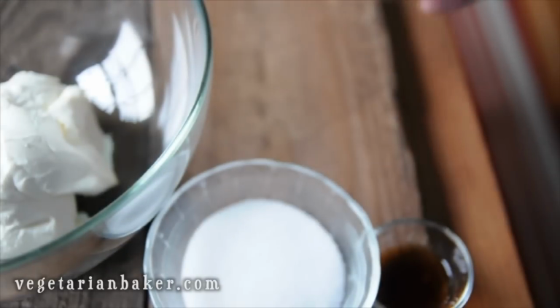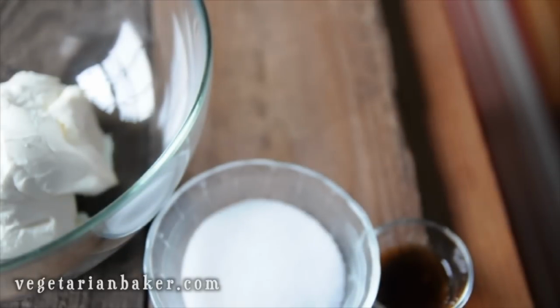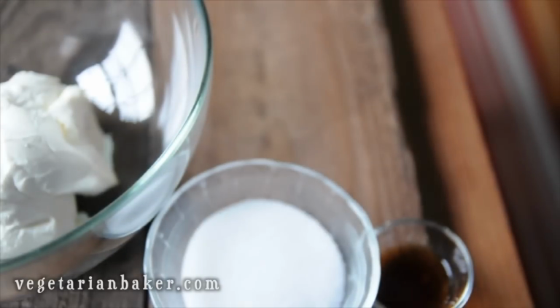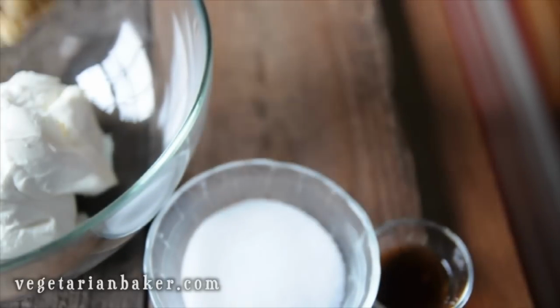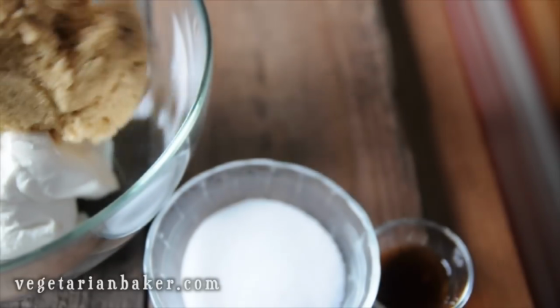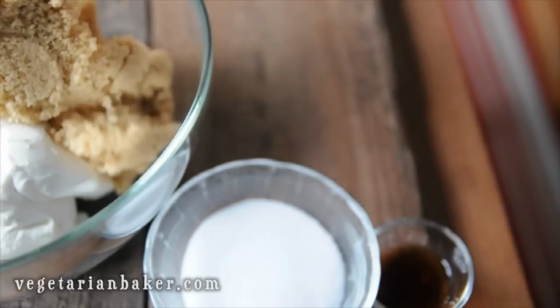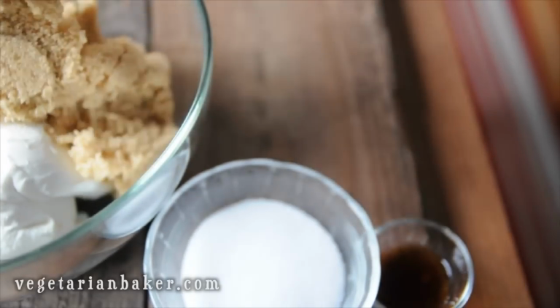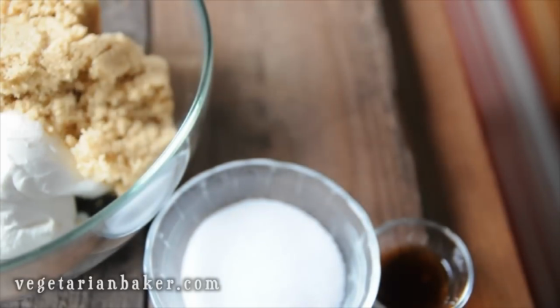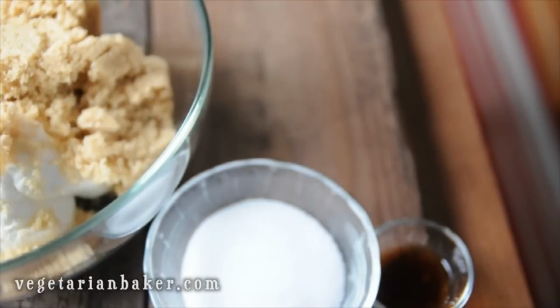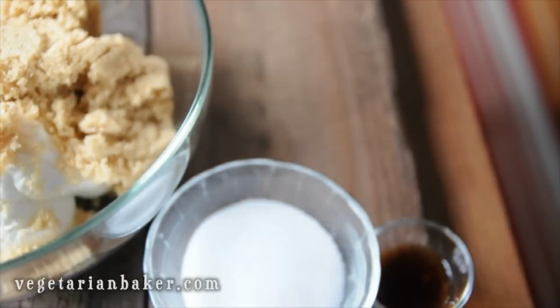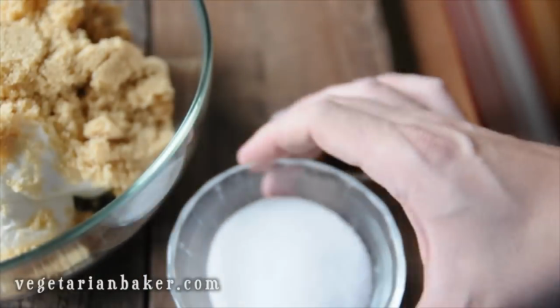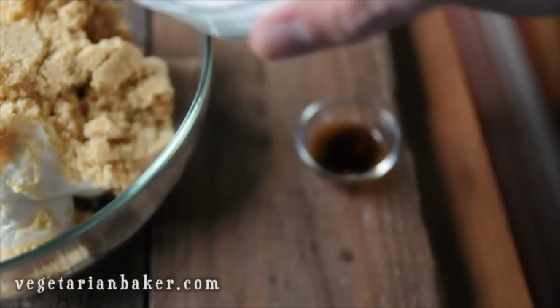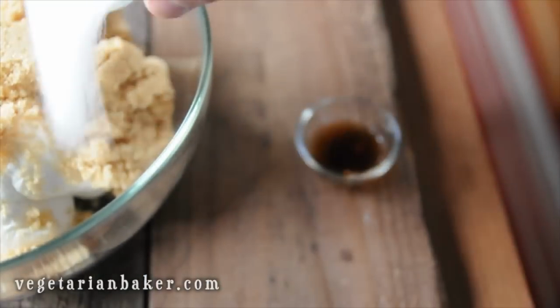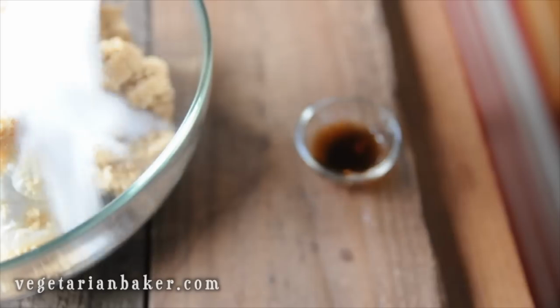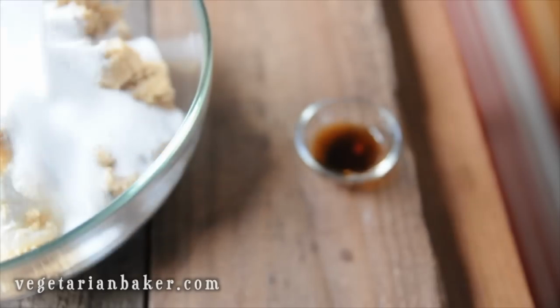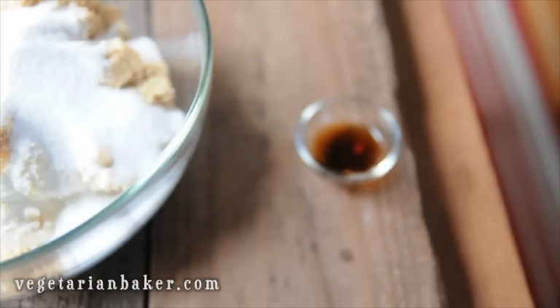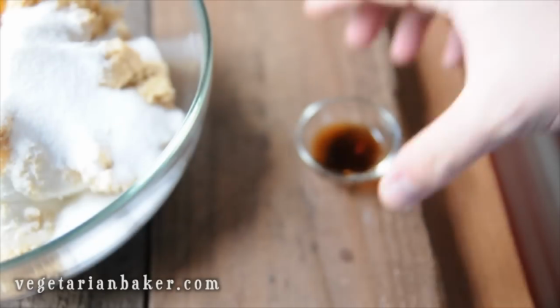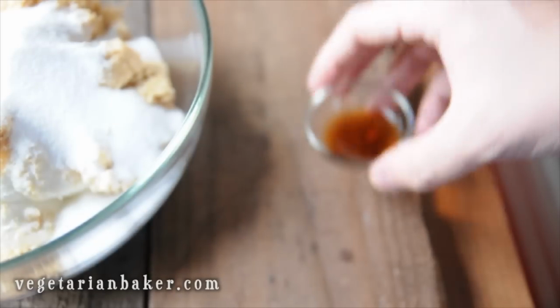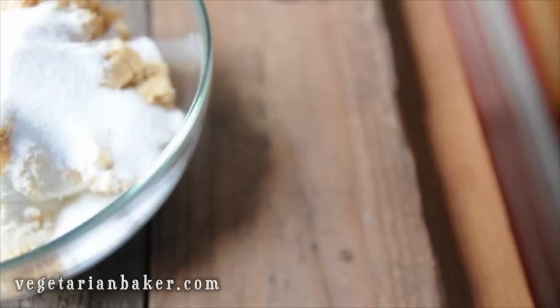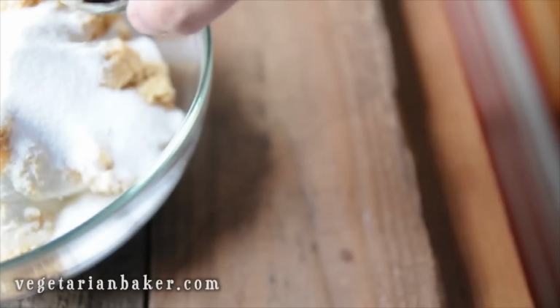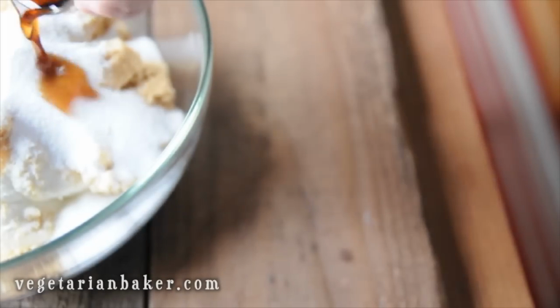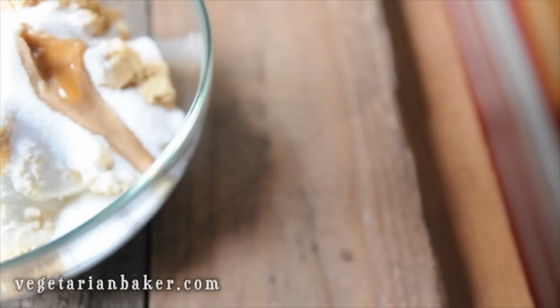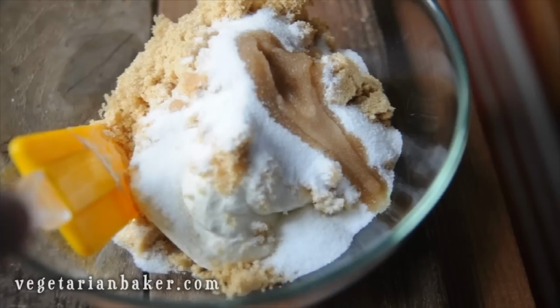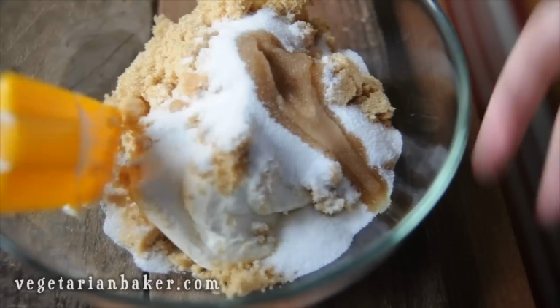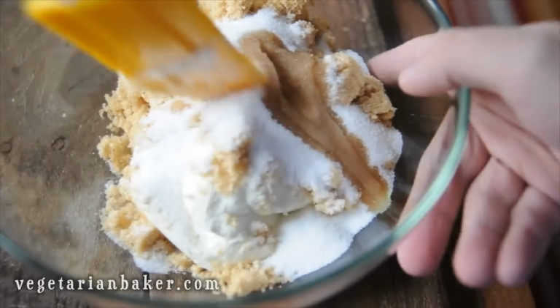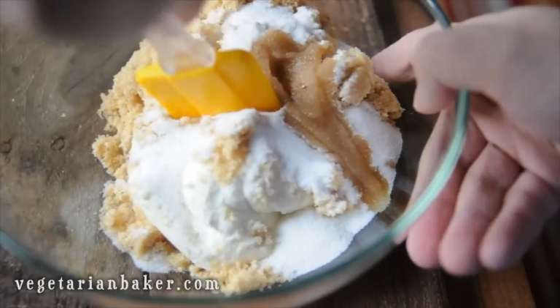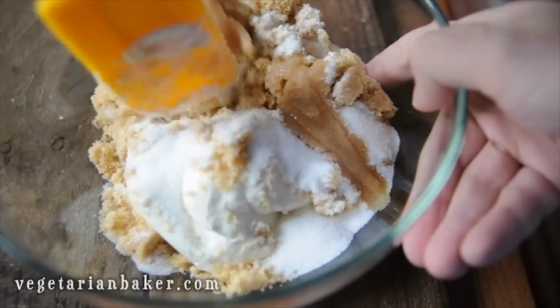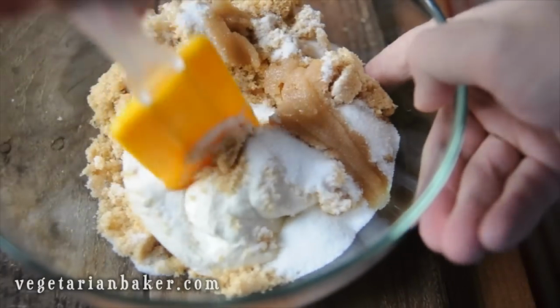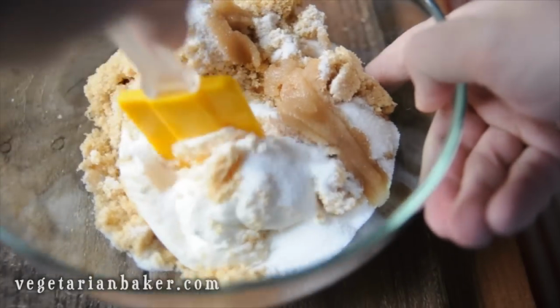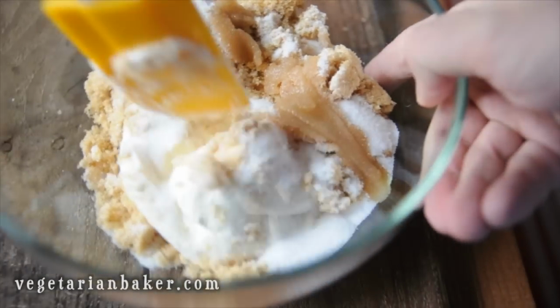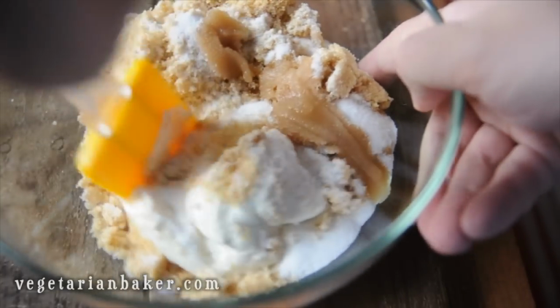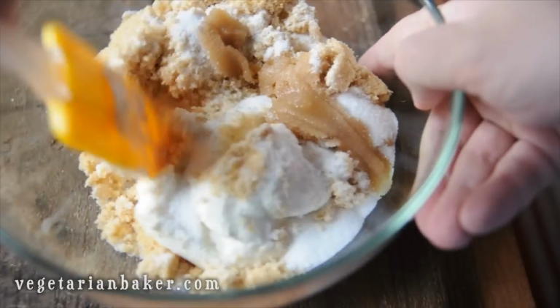Combine all ingredients in a bowl and mix until smooth. You can use a hand mixer, a stand mixer, or just a regular spatula.